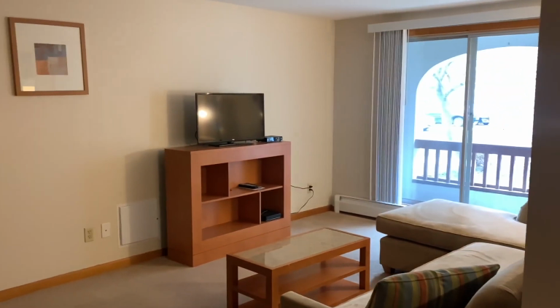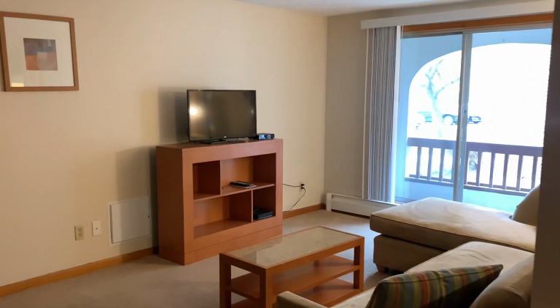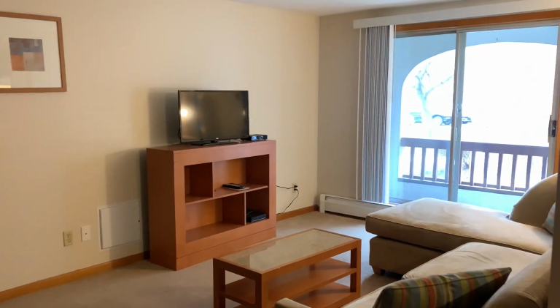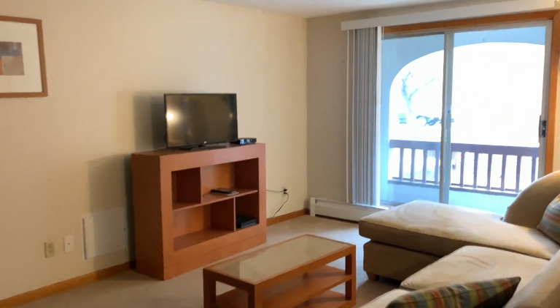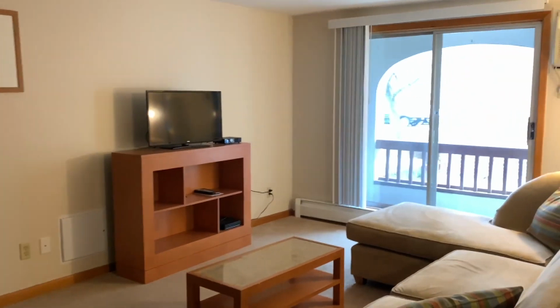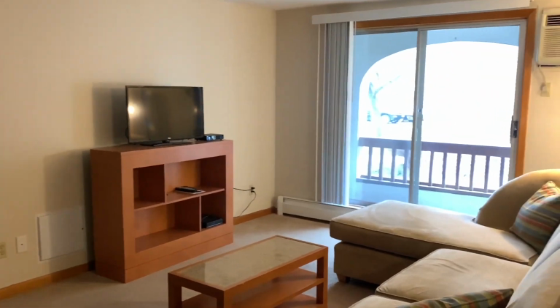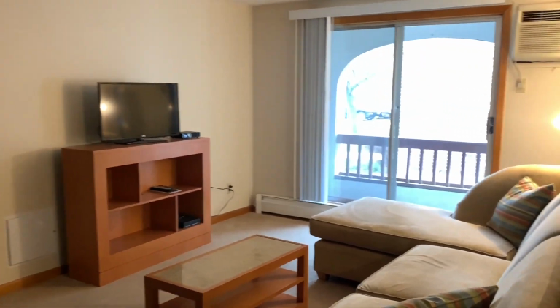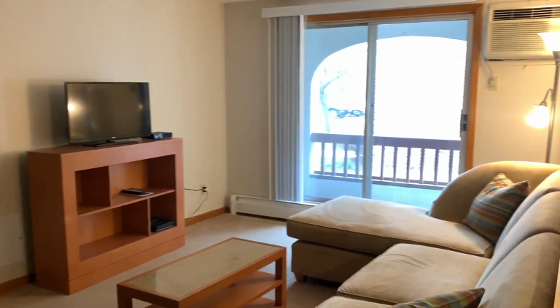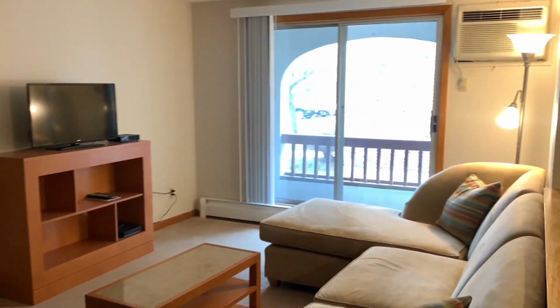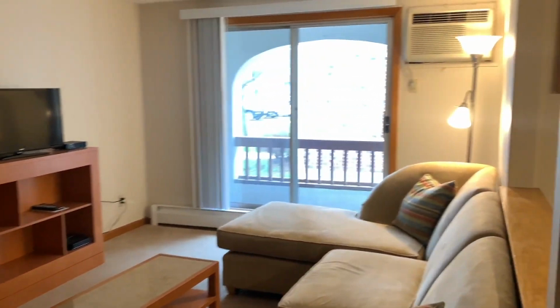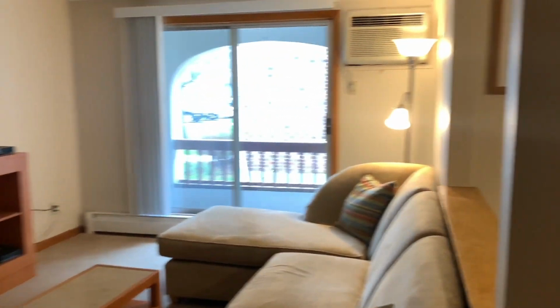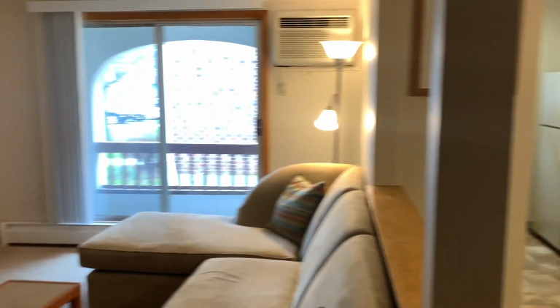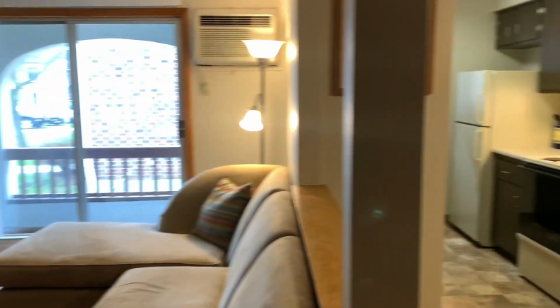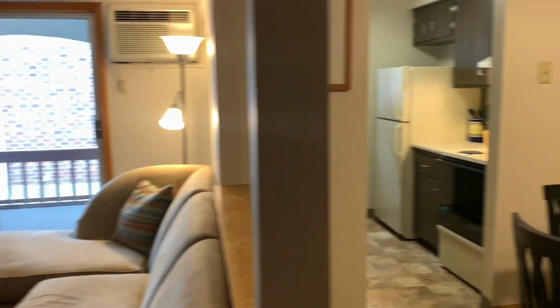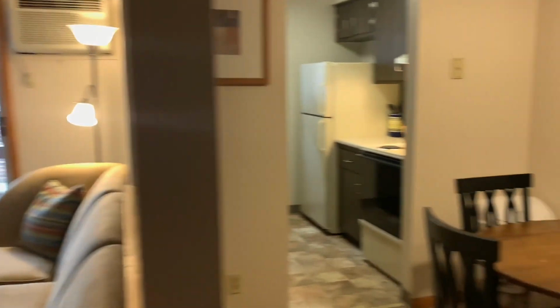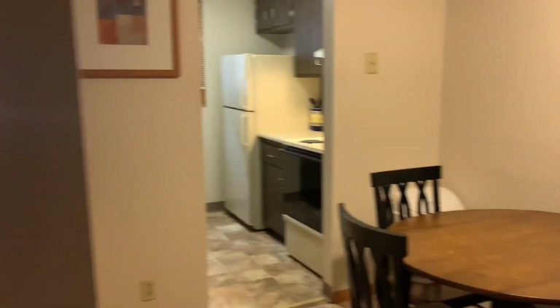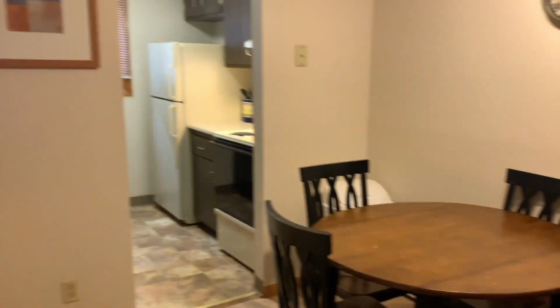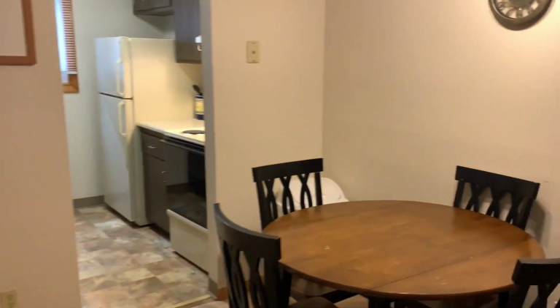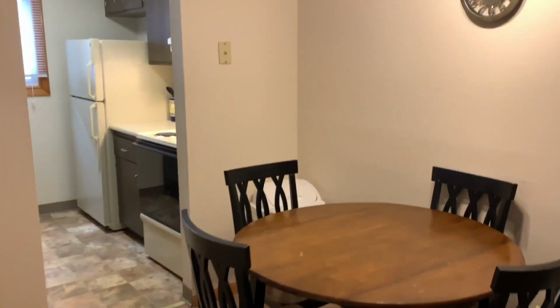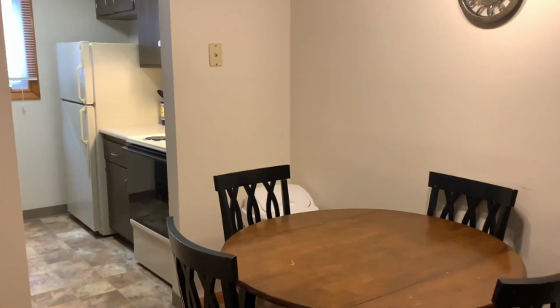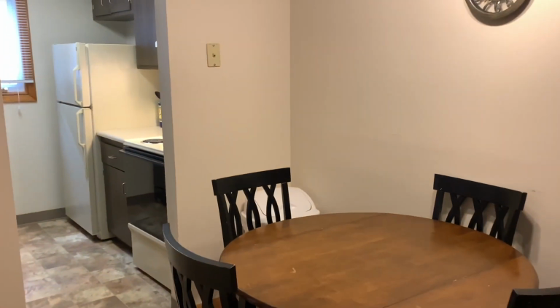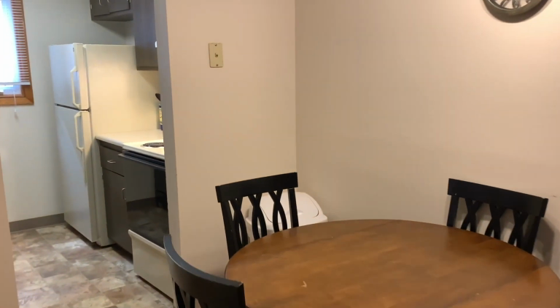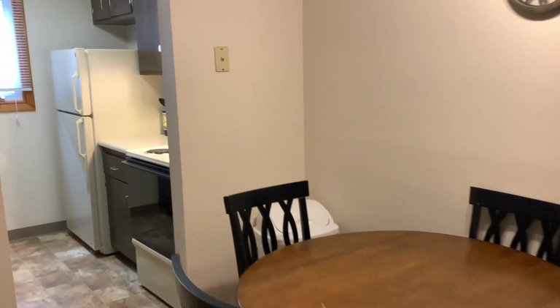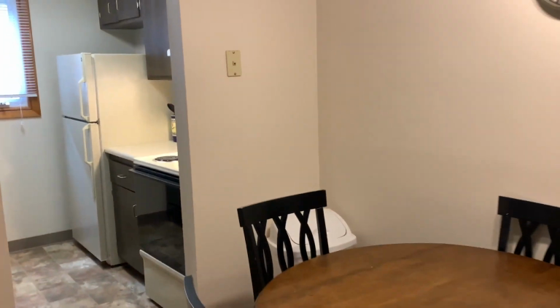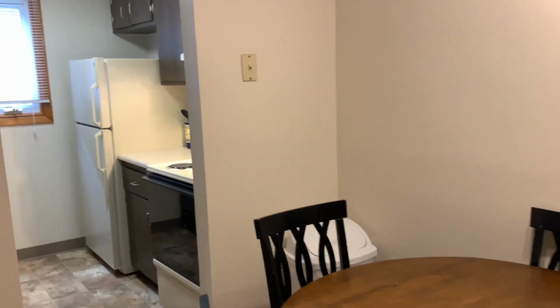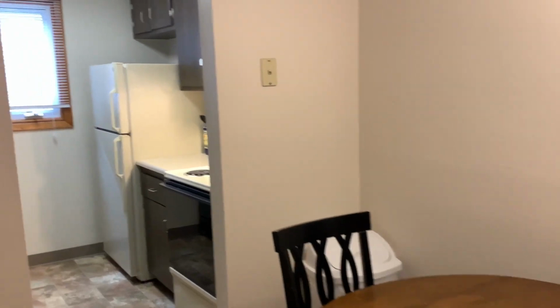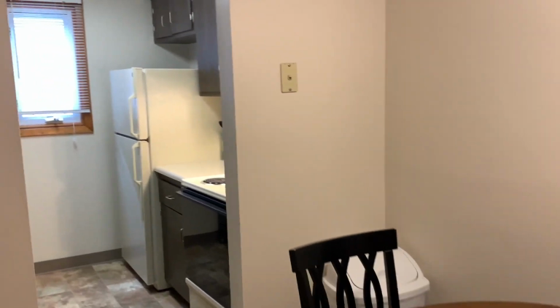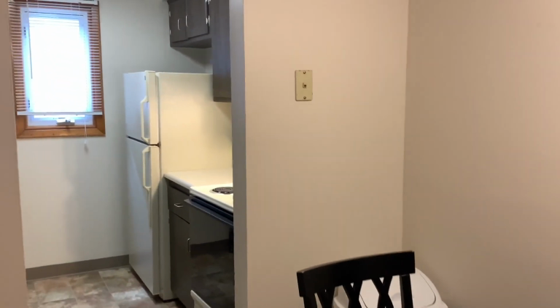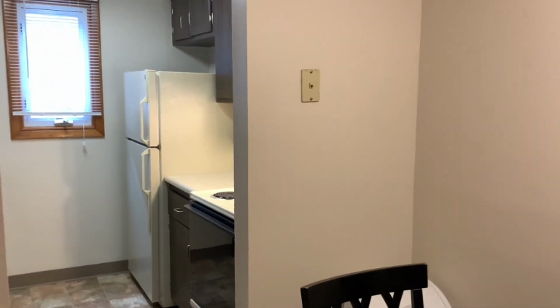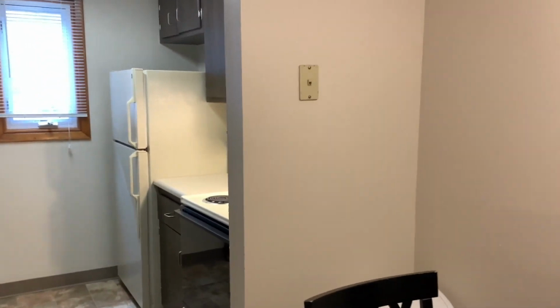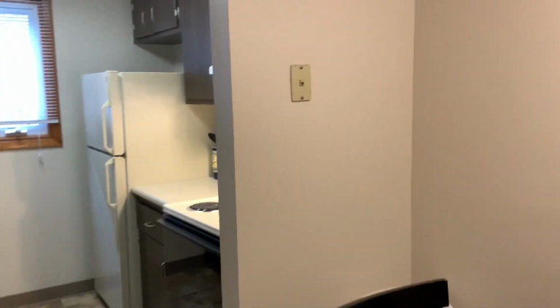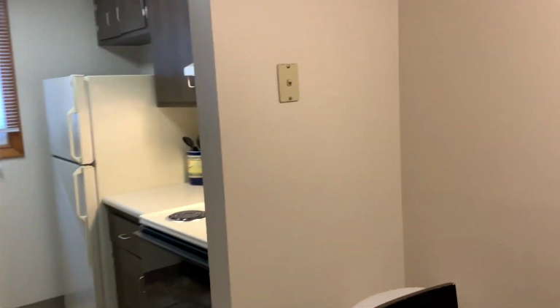Hello and thank you for coming to see our 780 square foot two-bedroom. As you can see, each of our apartments come with a fridge, stove, and dishwasher.